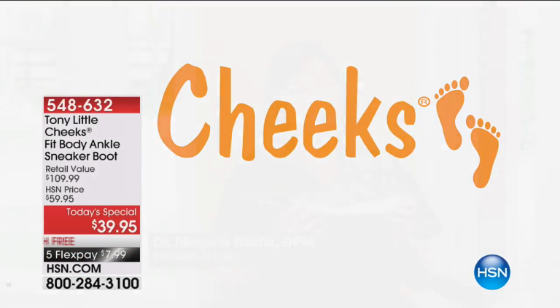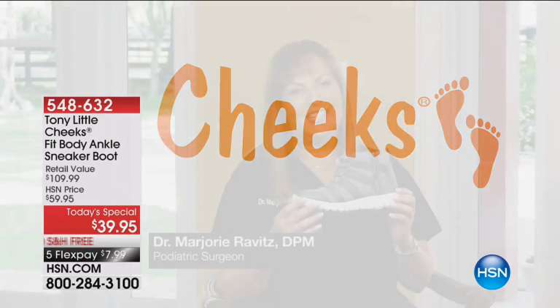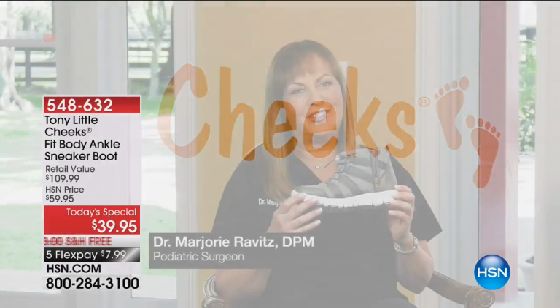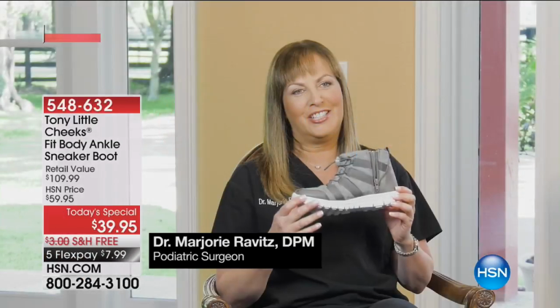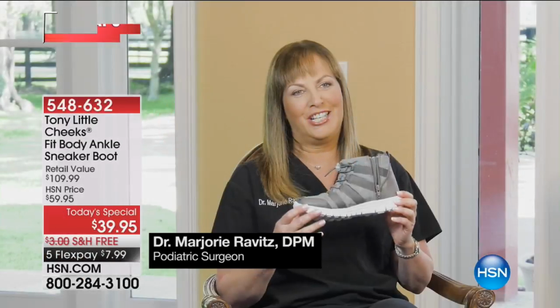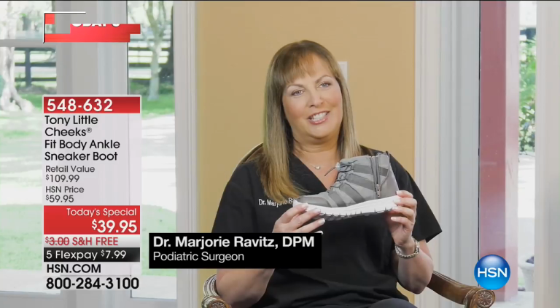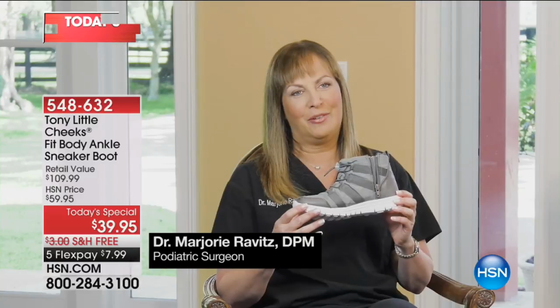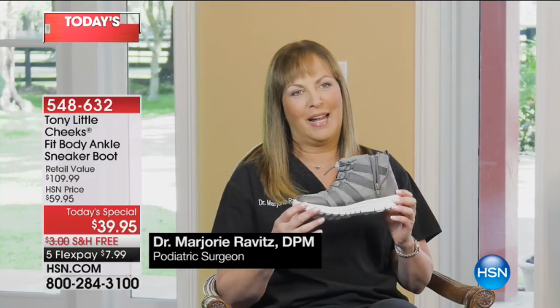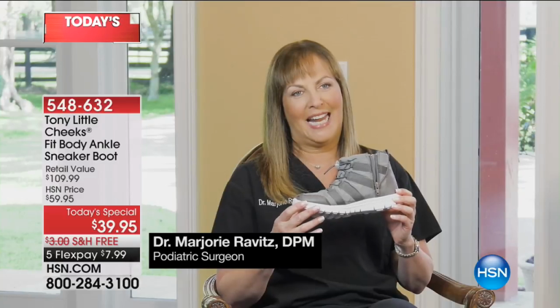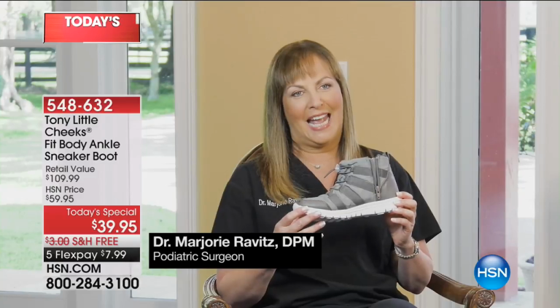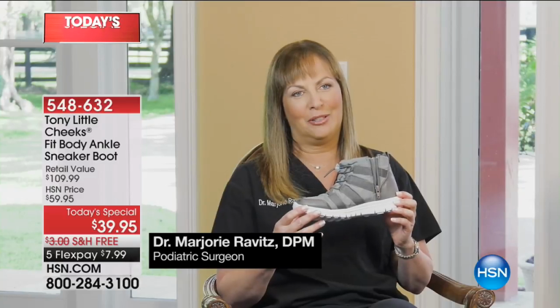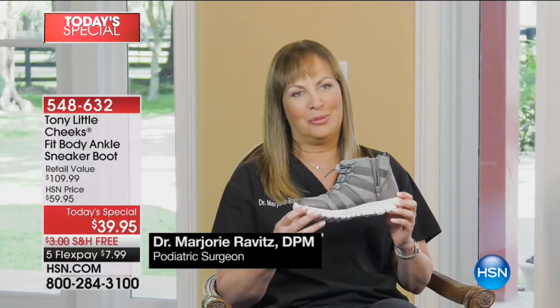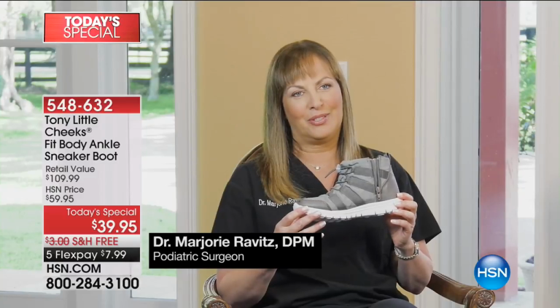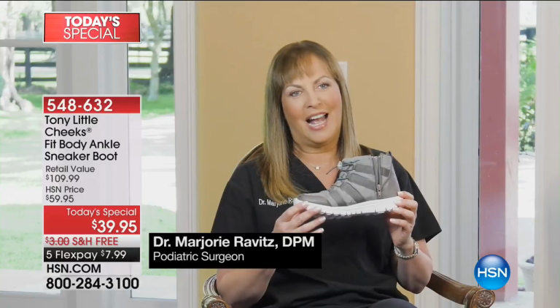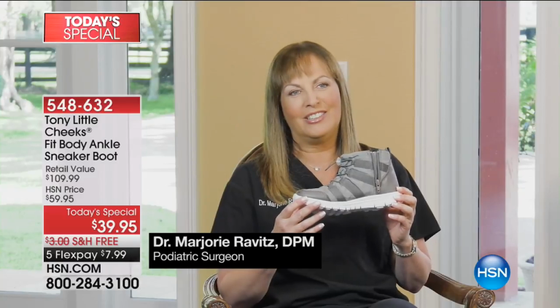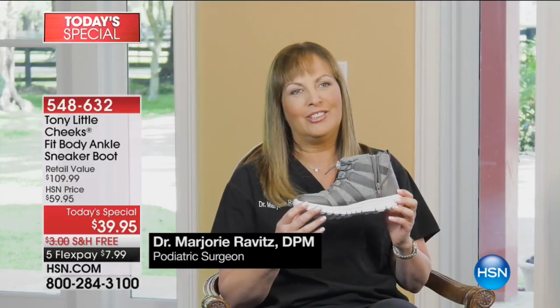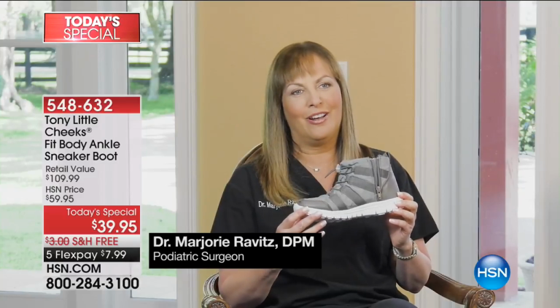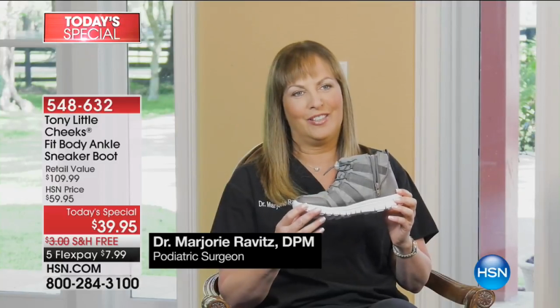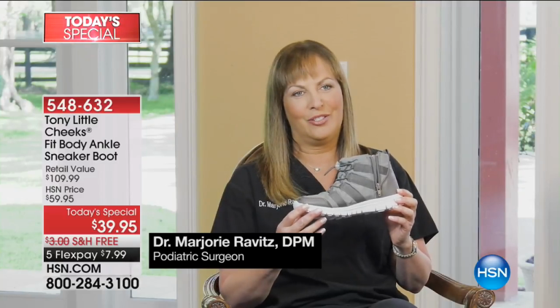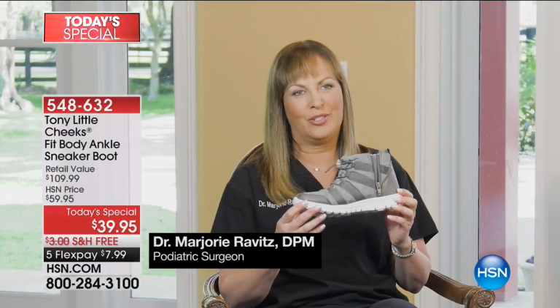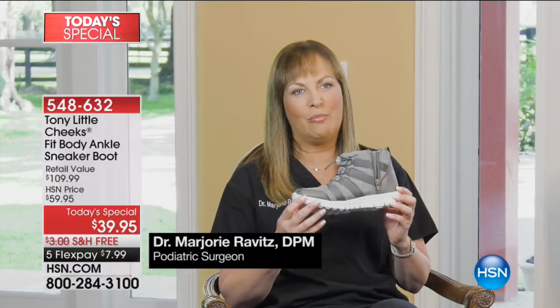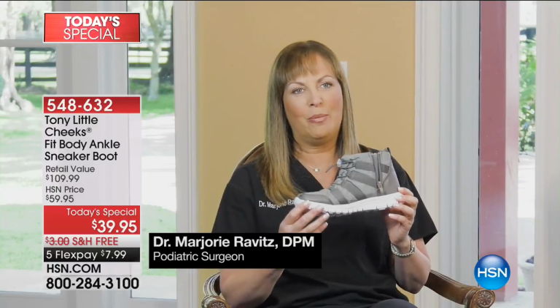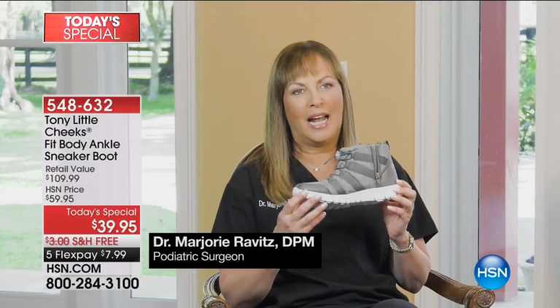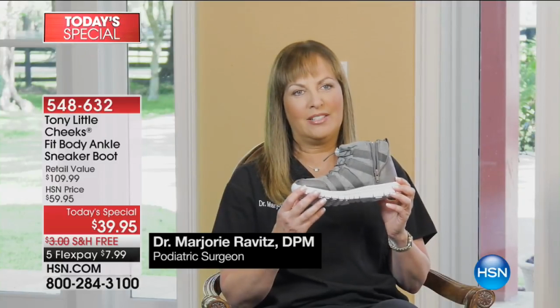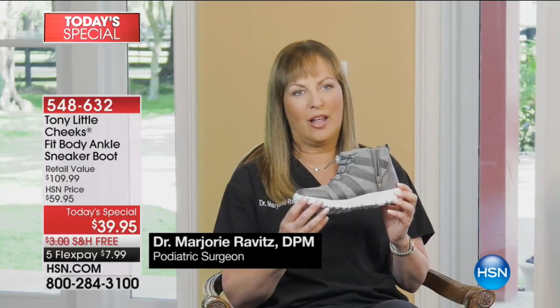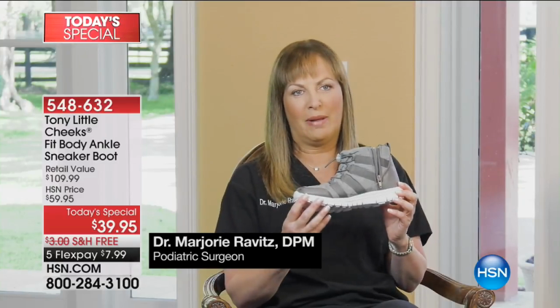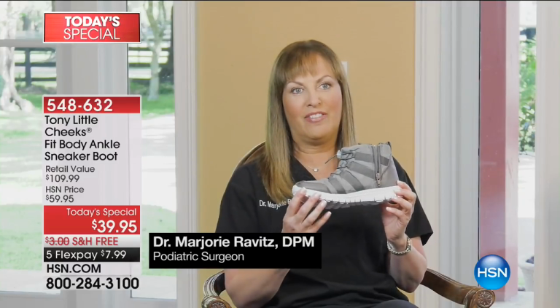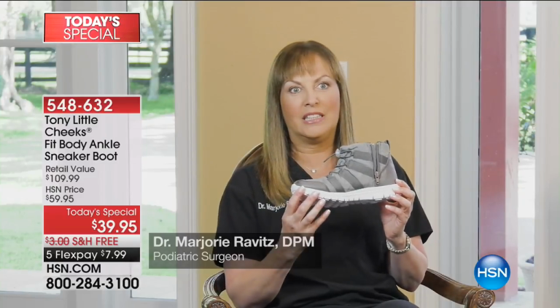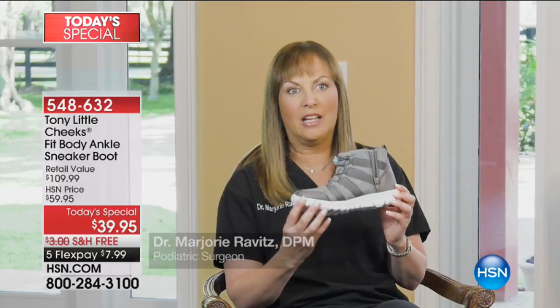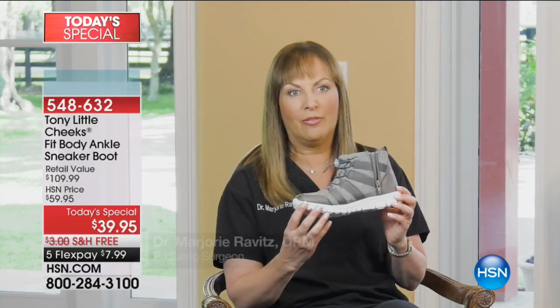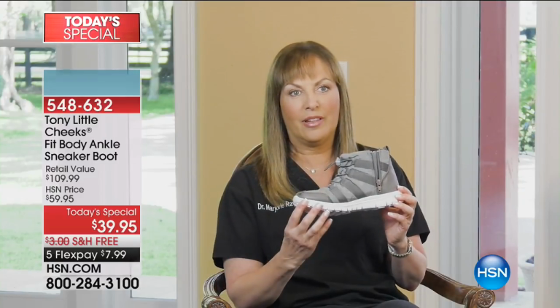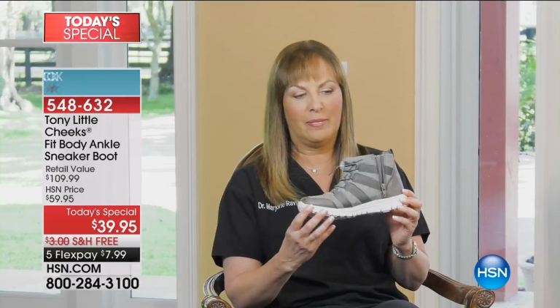These are the Cheeks Fit Body ankle boots. I love these shoes. The moment I saw them, I fell in love with them.